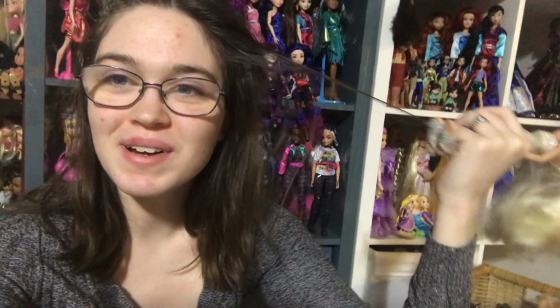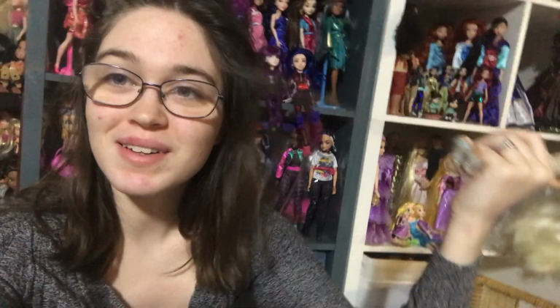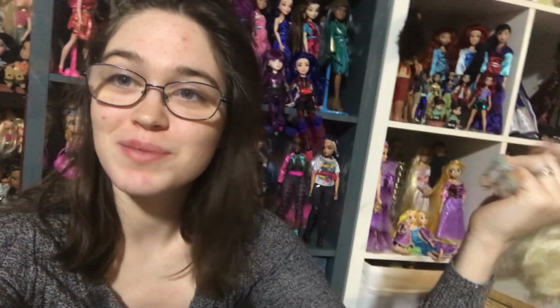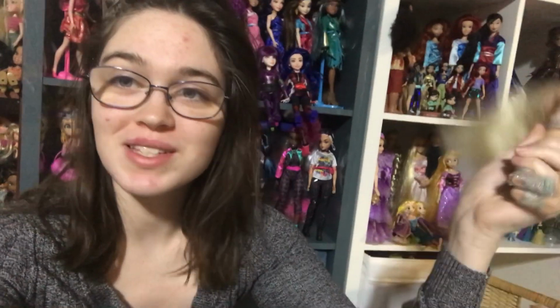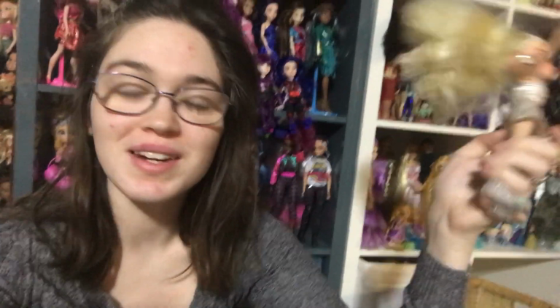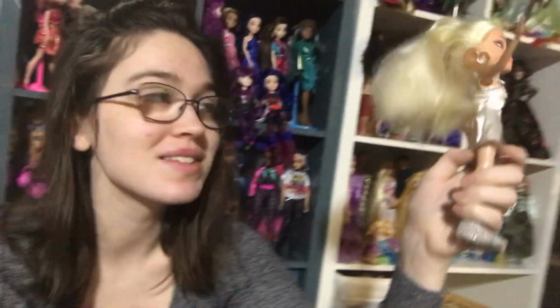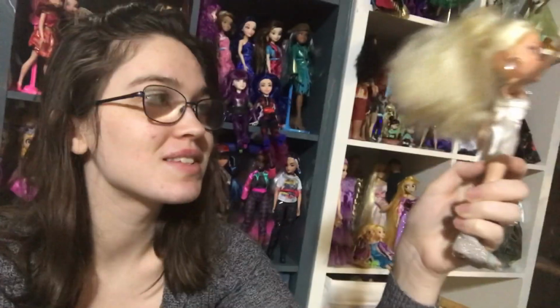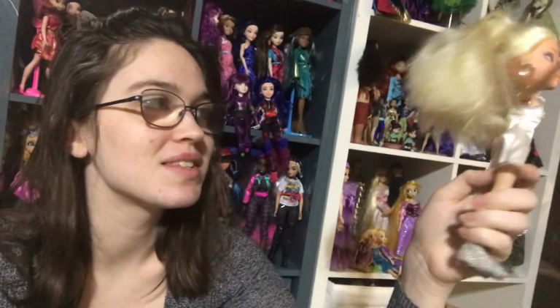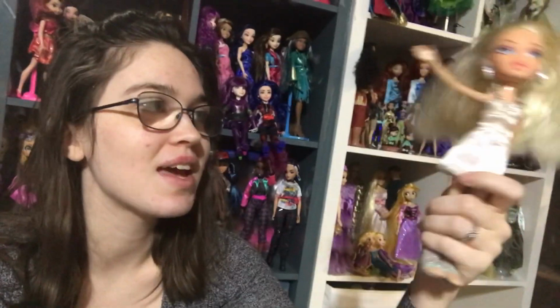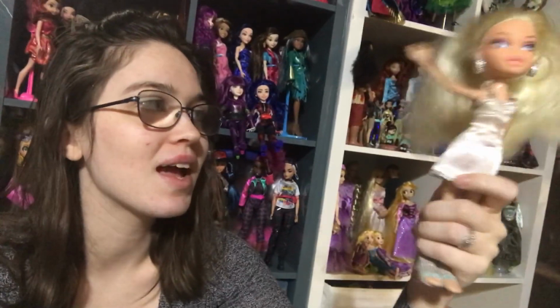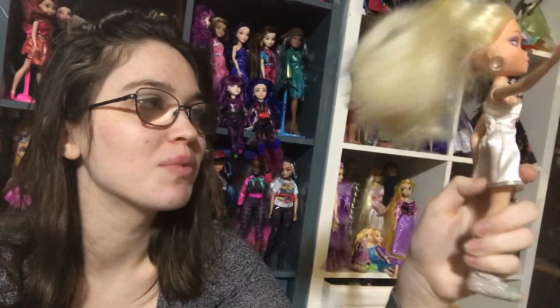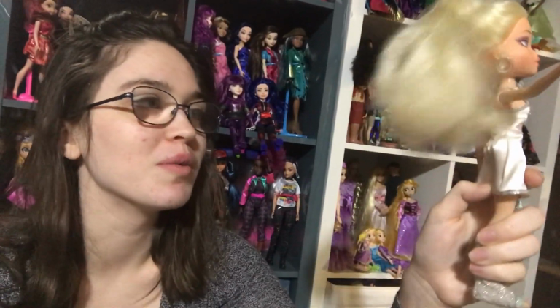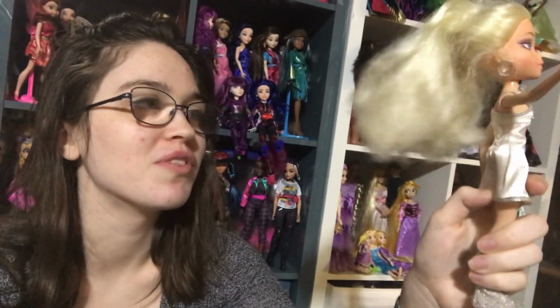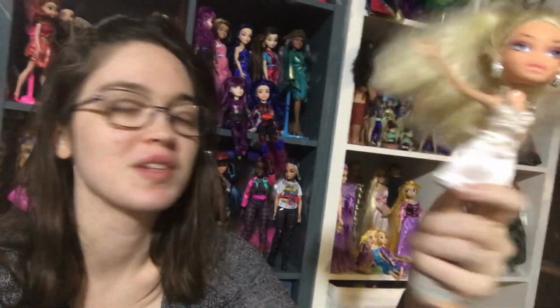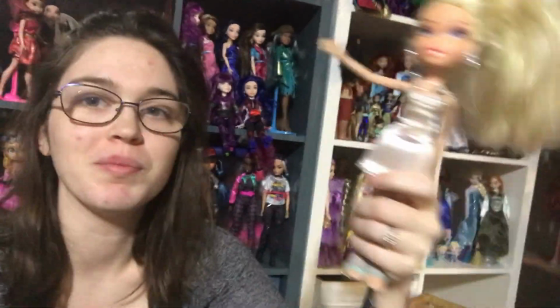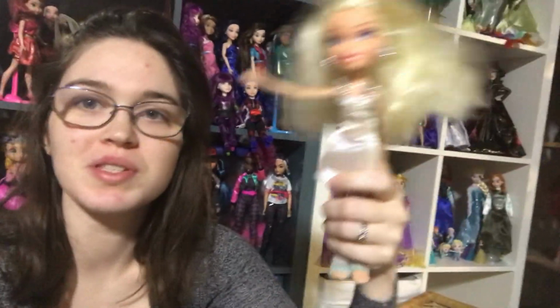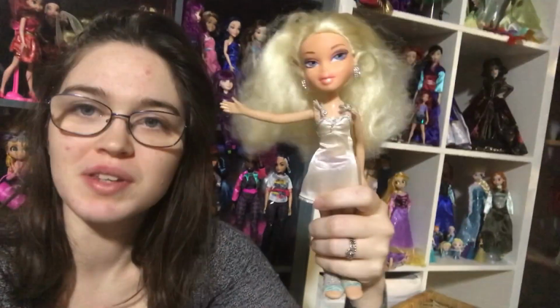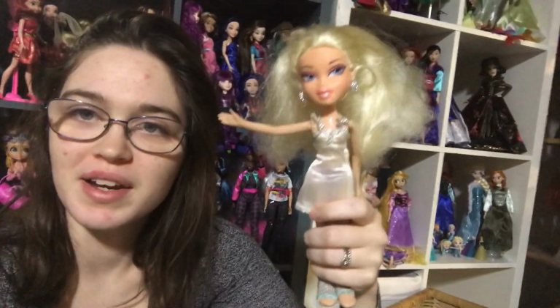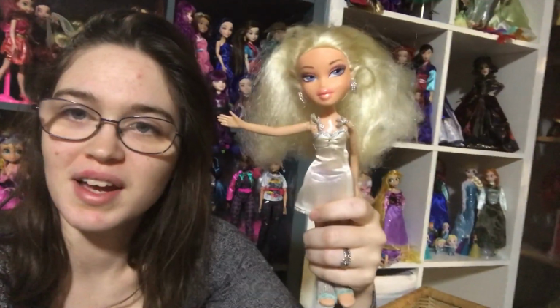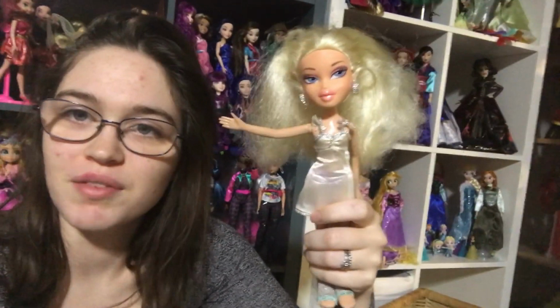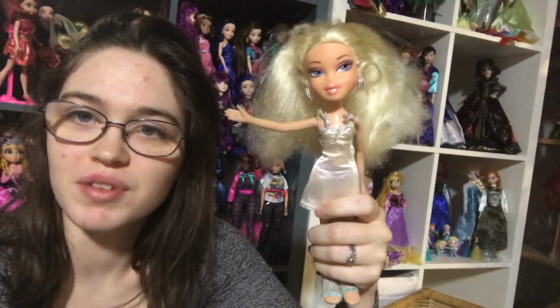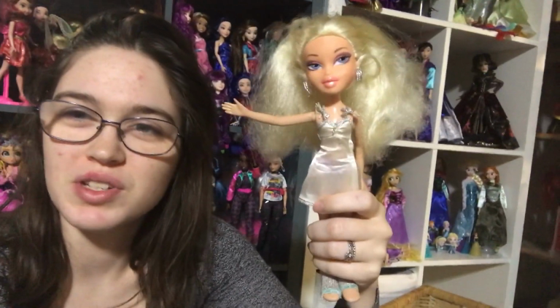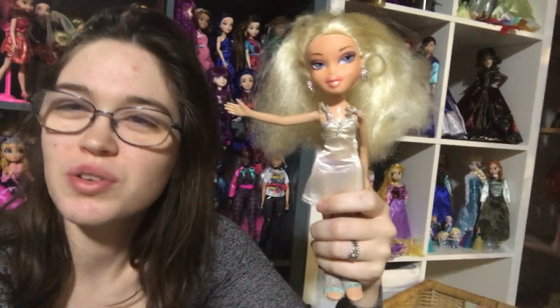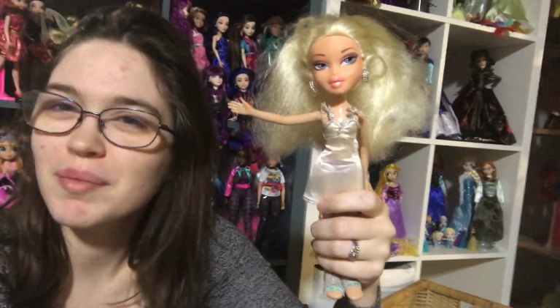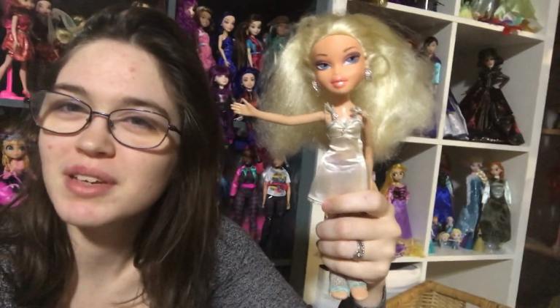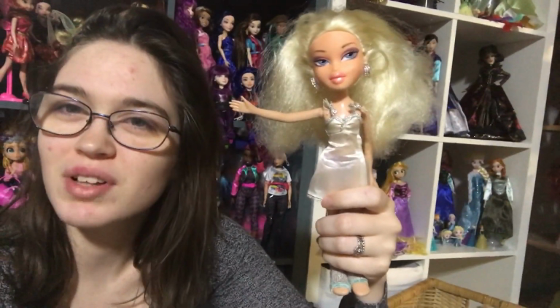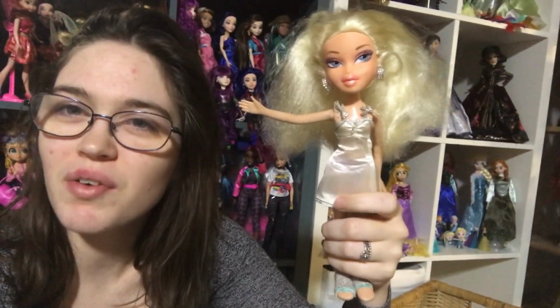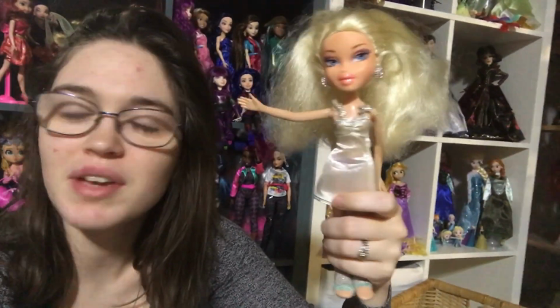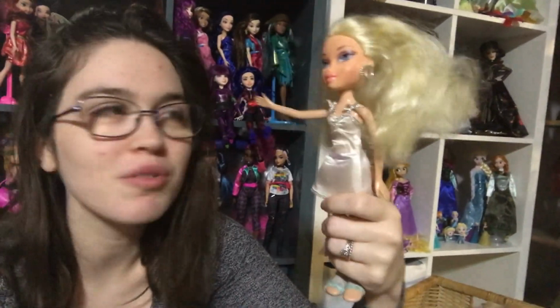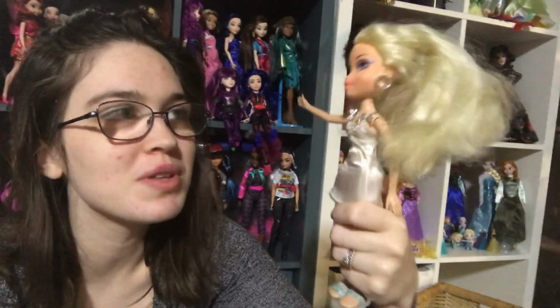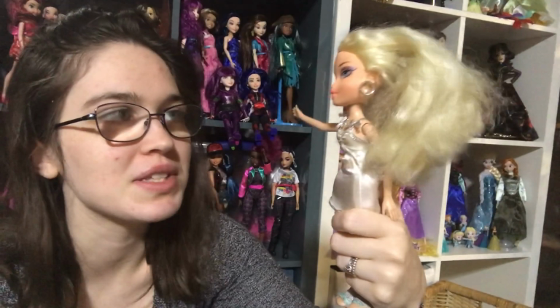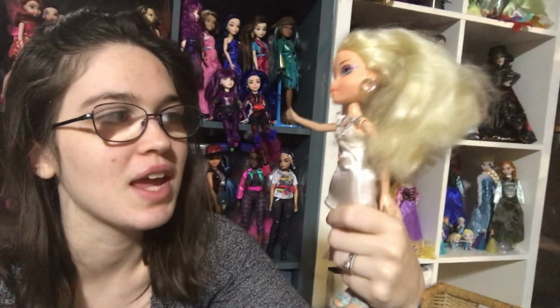Hi everyone, it's Merex Conidensis, and today I'm going to be fixing up this Nighty Night V2, I believe, Chloe, from 2008.